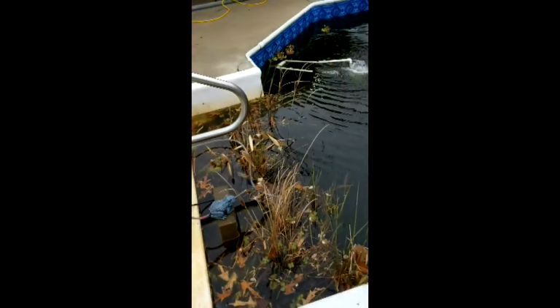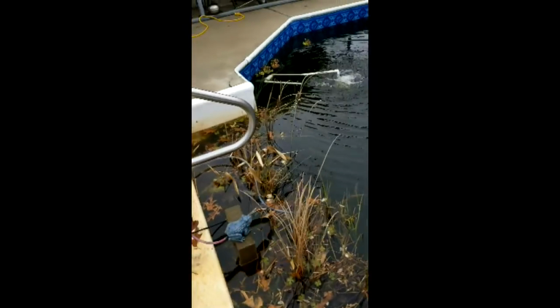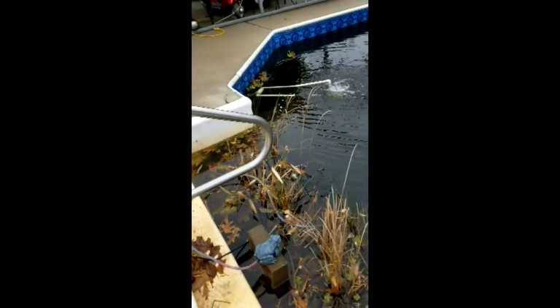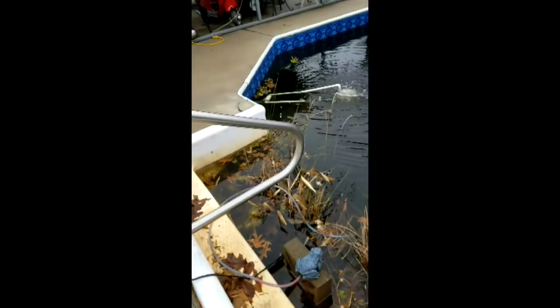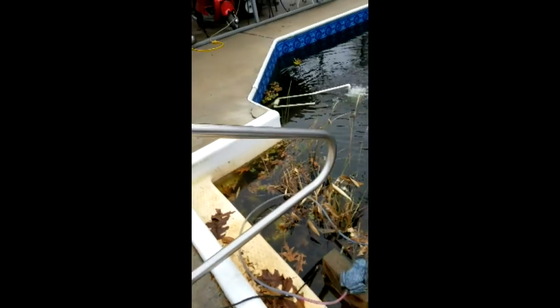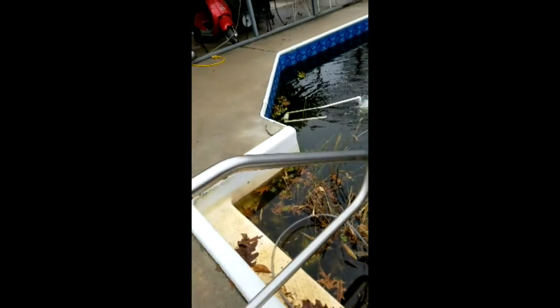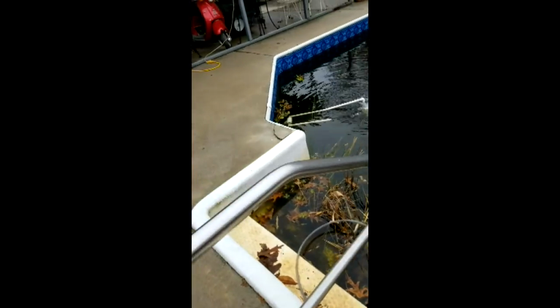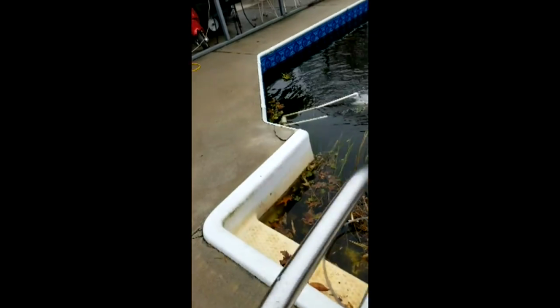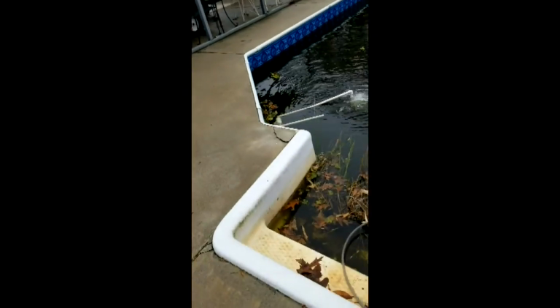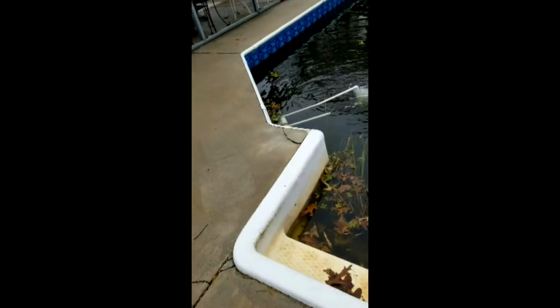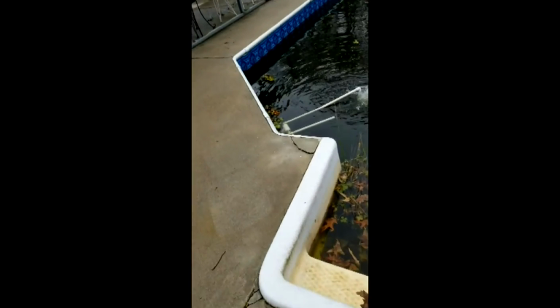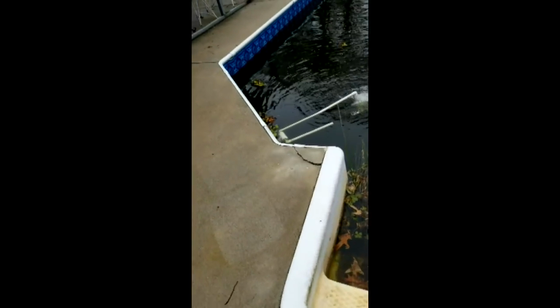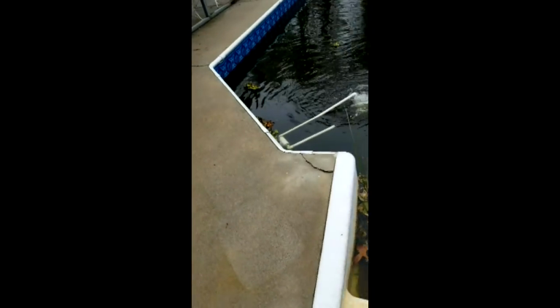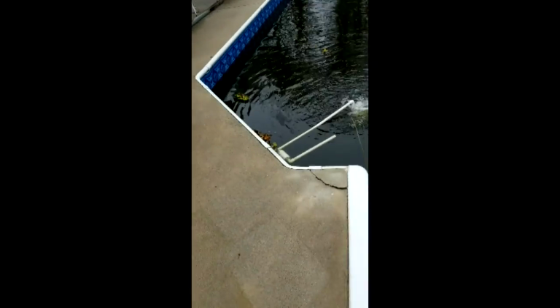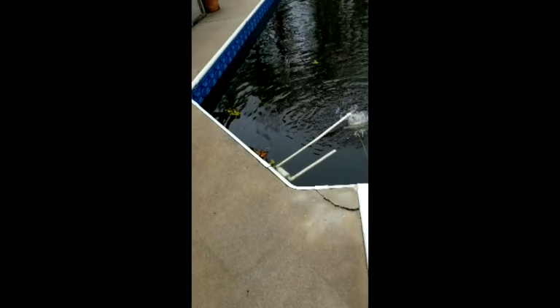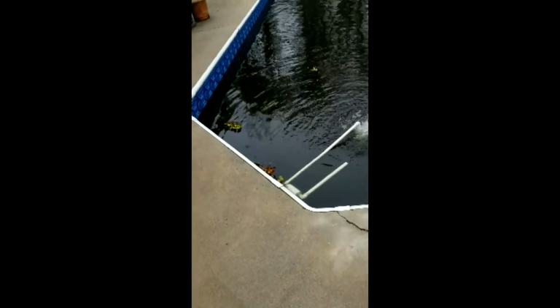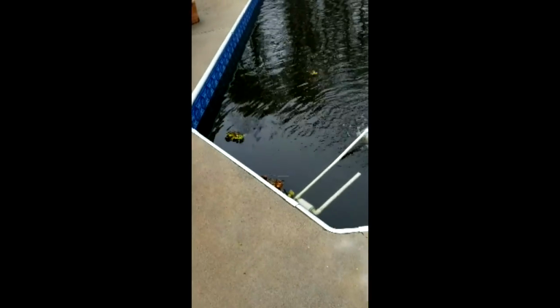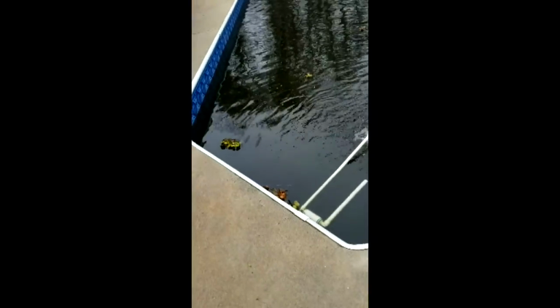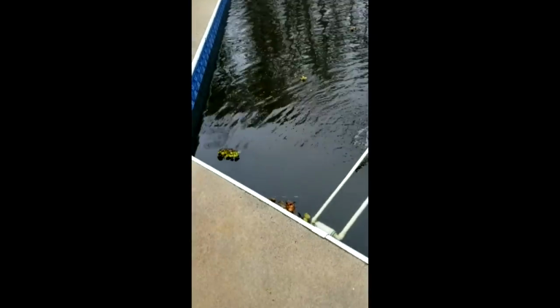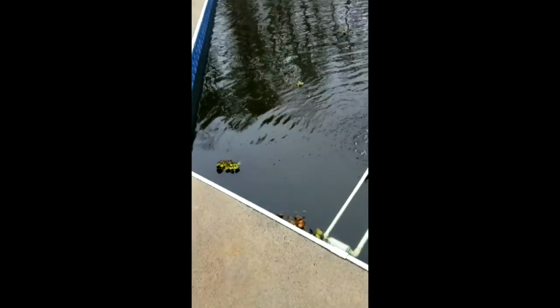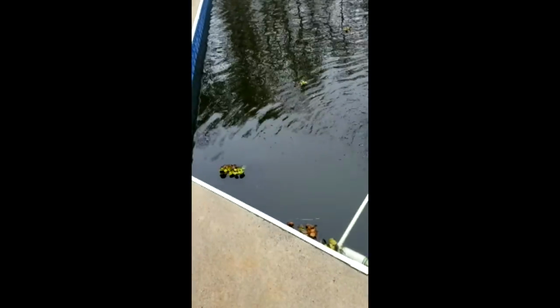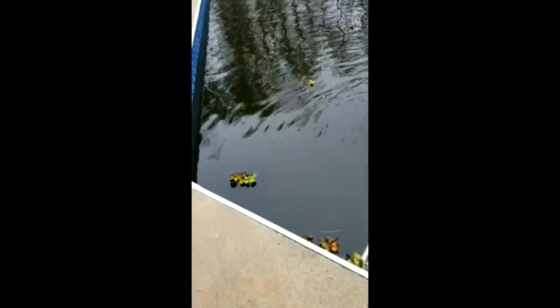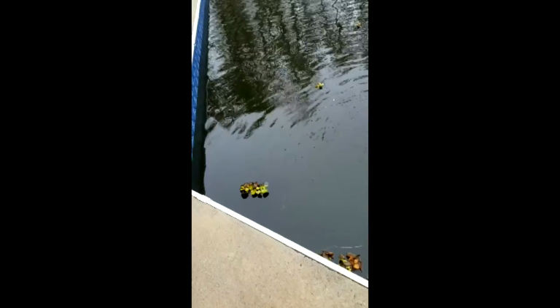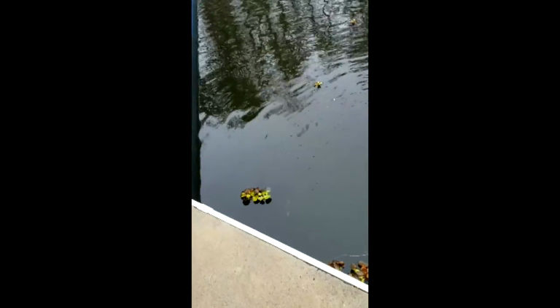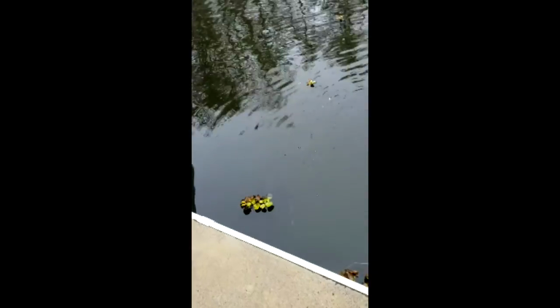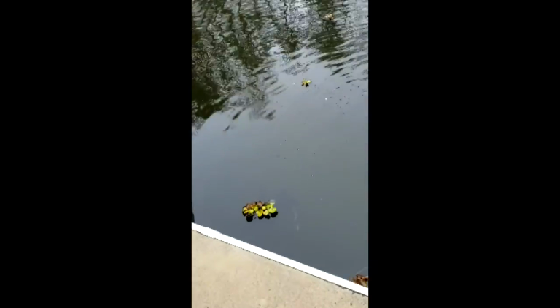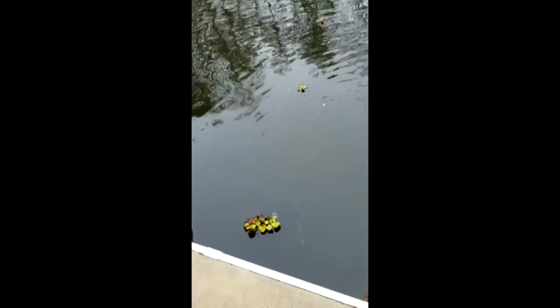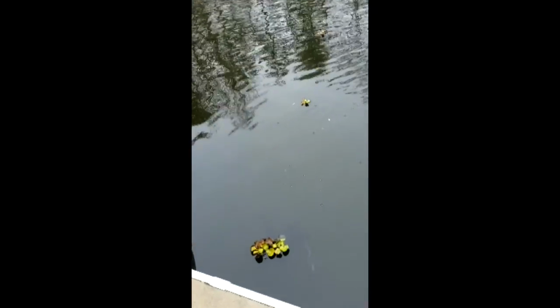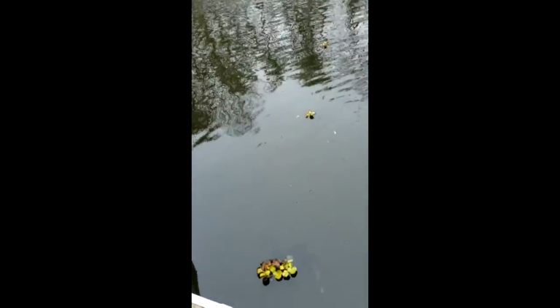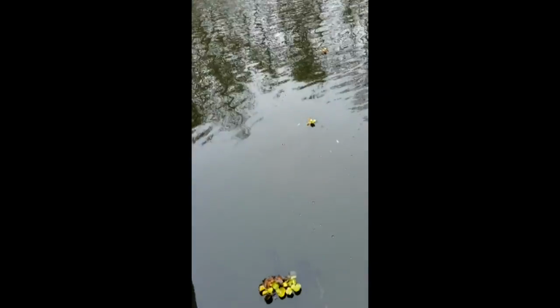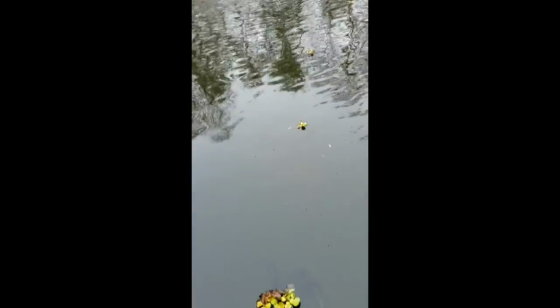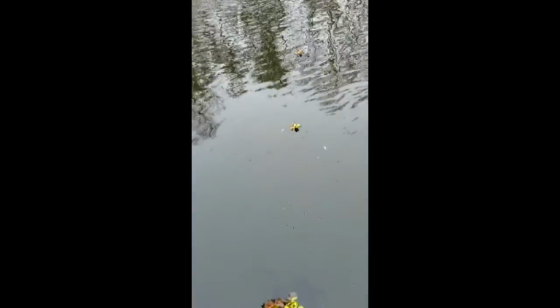I got another filter I'm gonna hook up later, but I need to get the top of this water cleaned off. We got too much protein sitting on it.